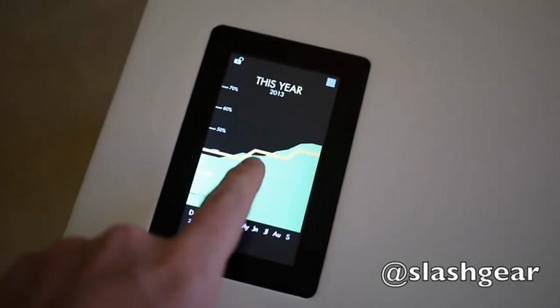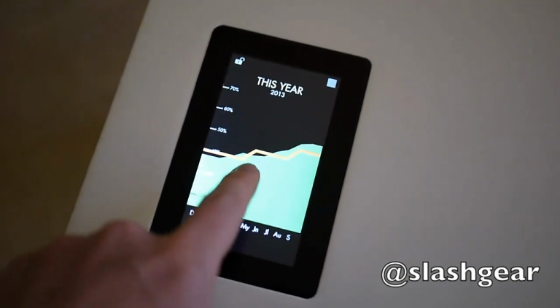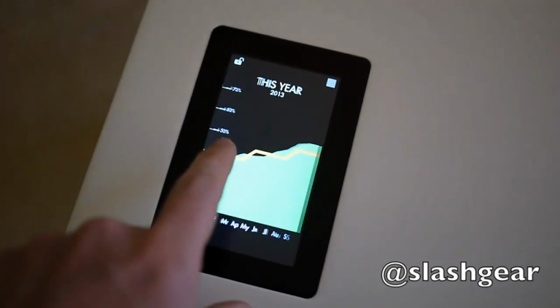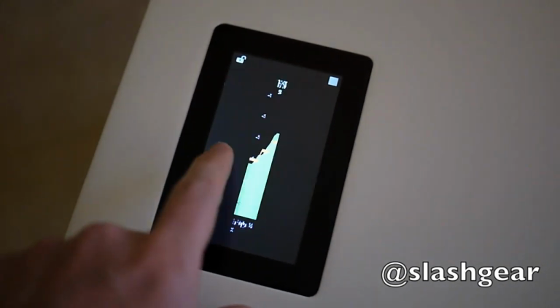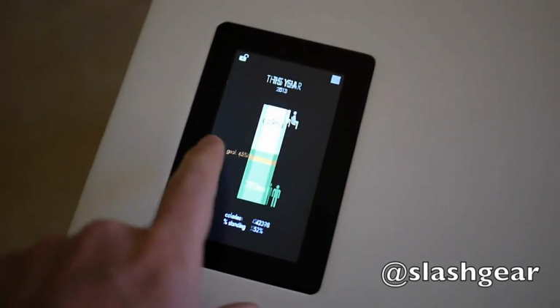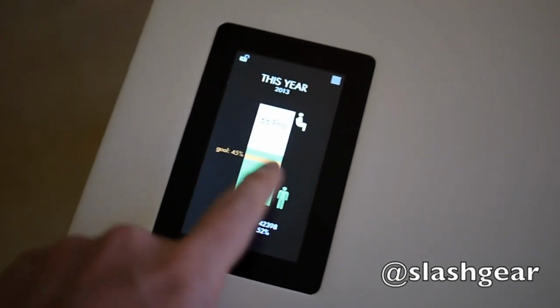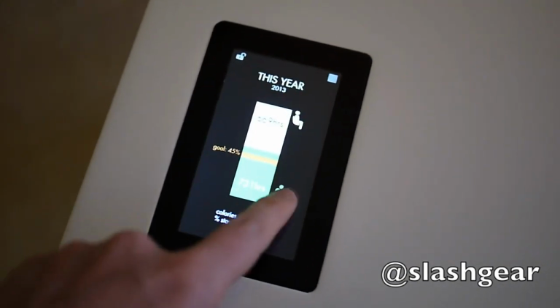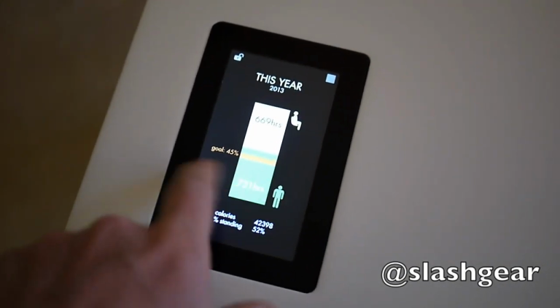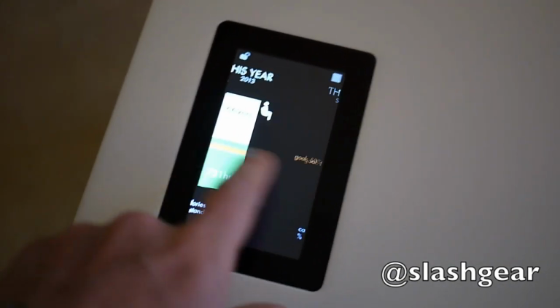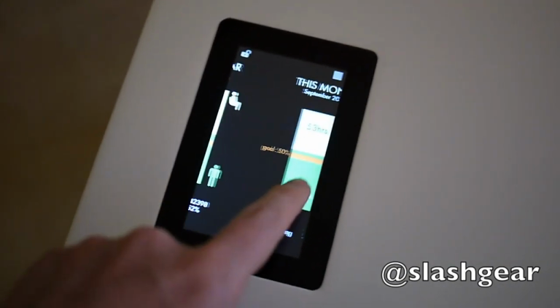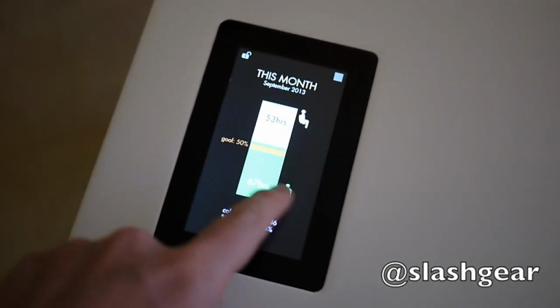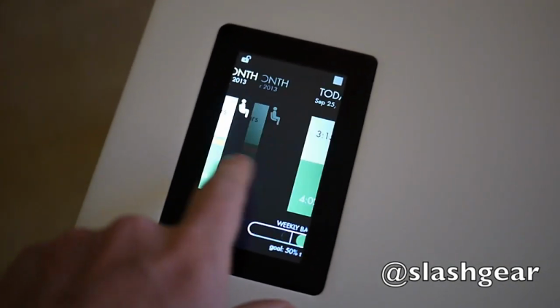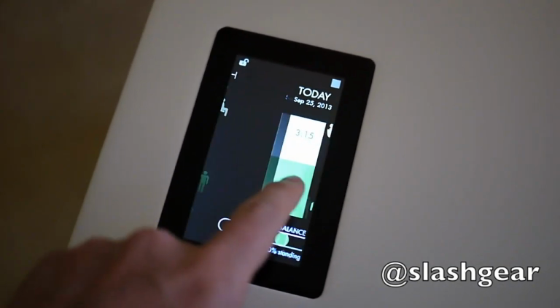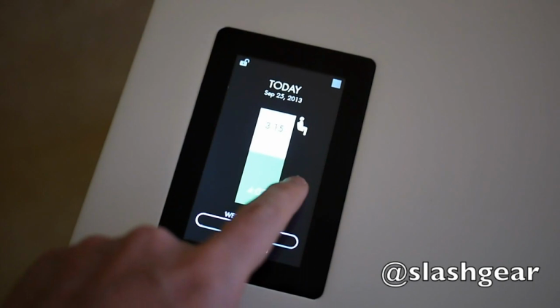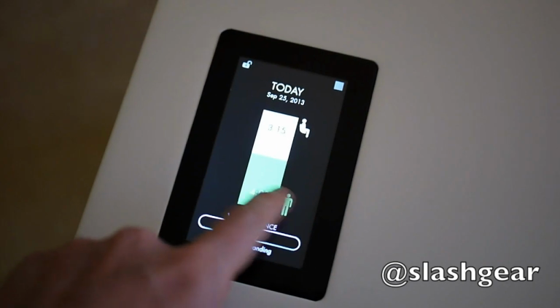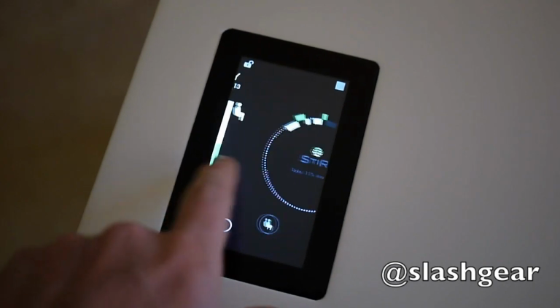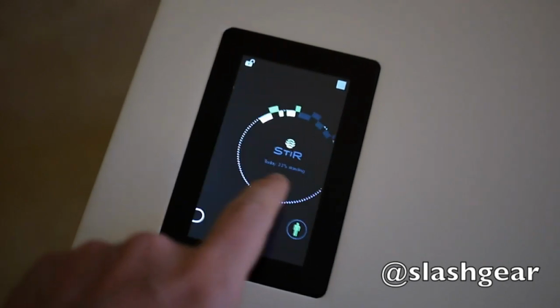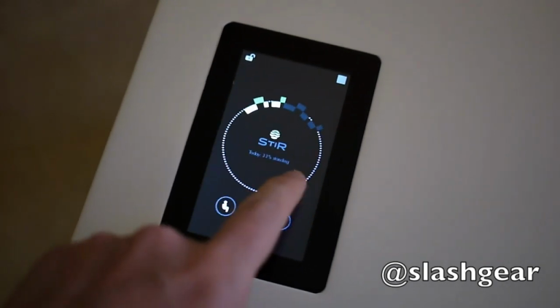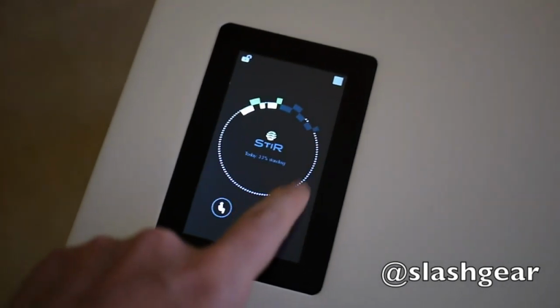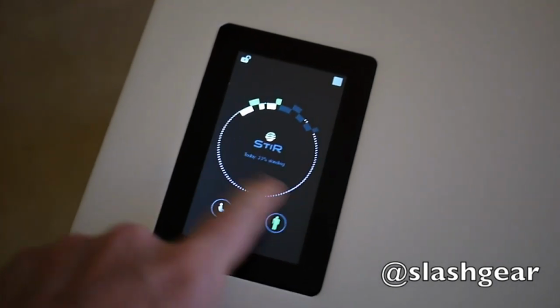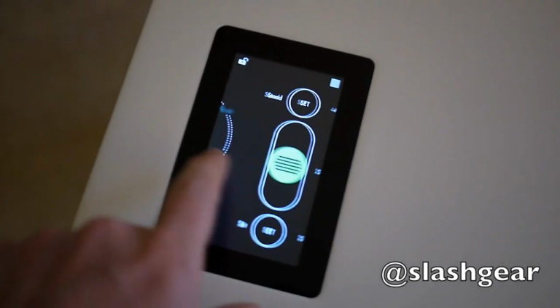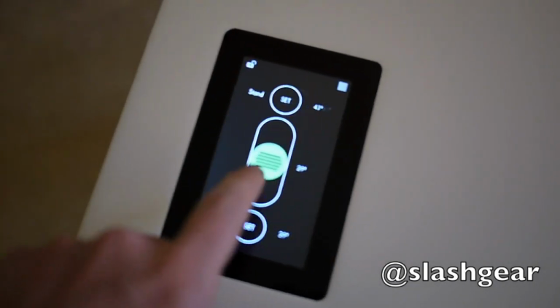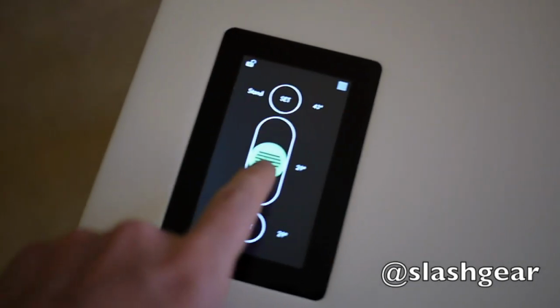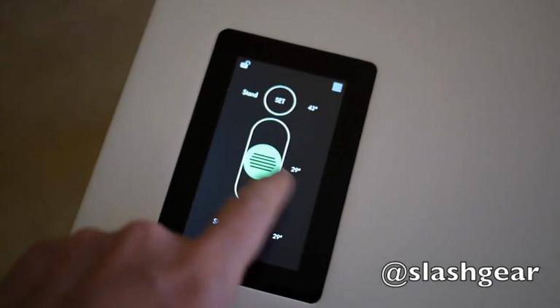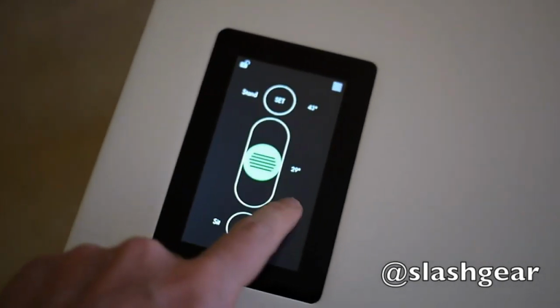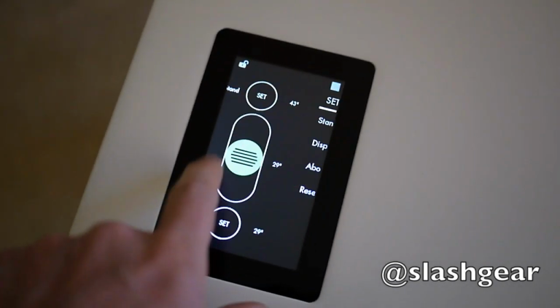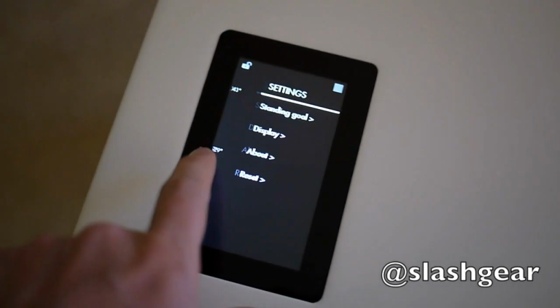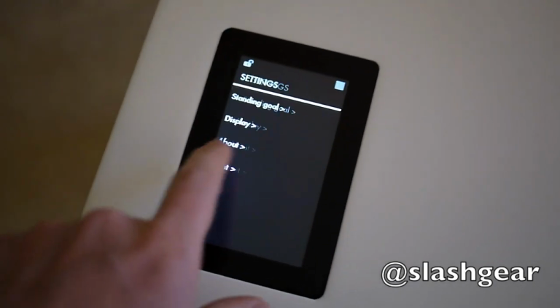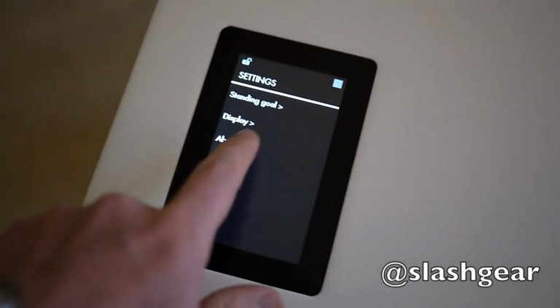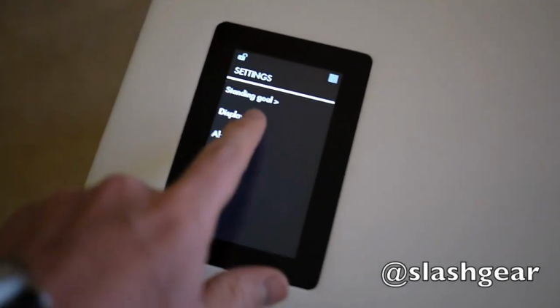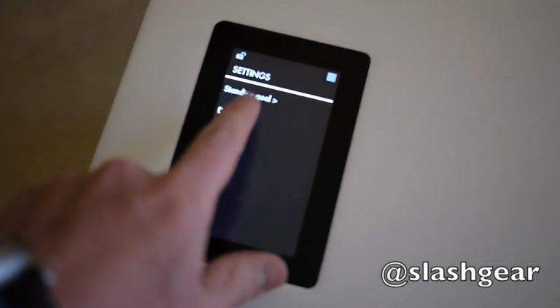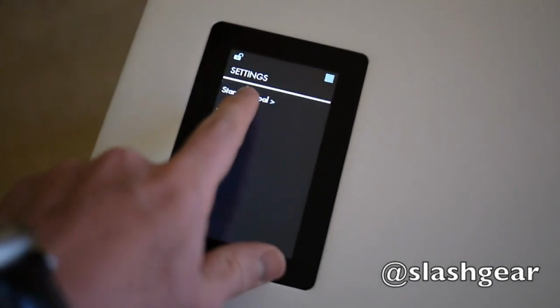Wi-Fi and Bluetooth will eventually allow the Kinetic Desk to communicate with wearables like Fitbit, responding and reacting to your overall activity patterns.